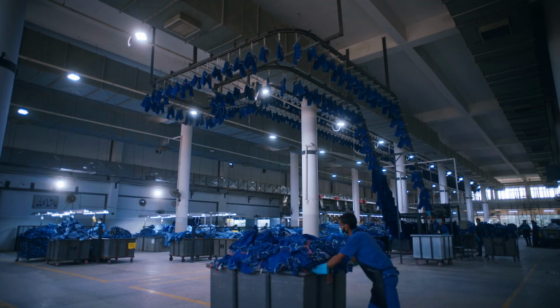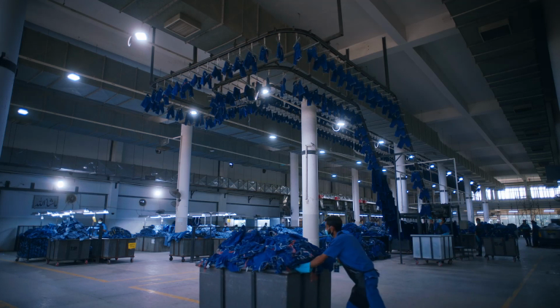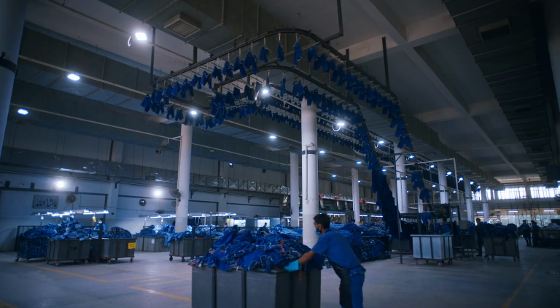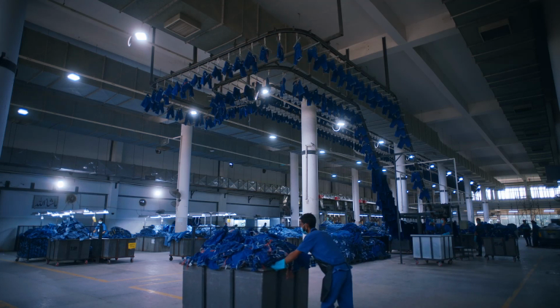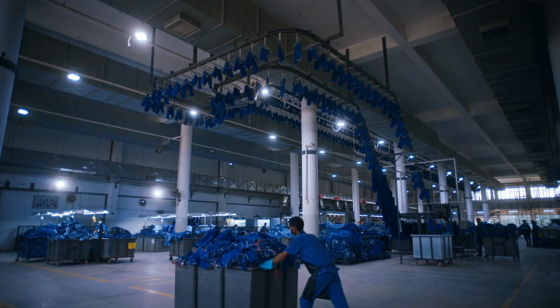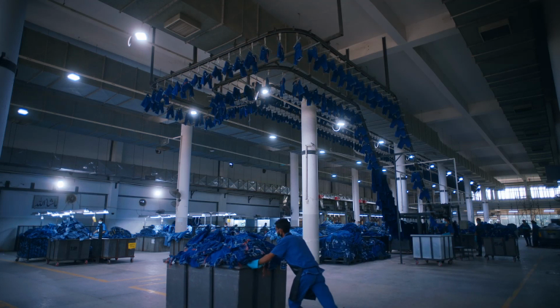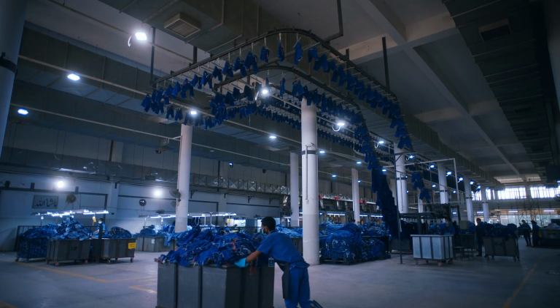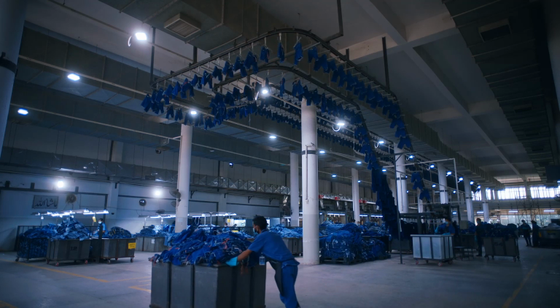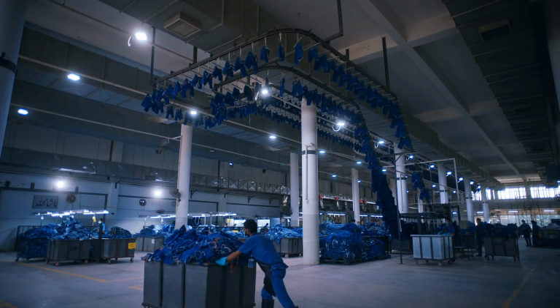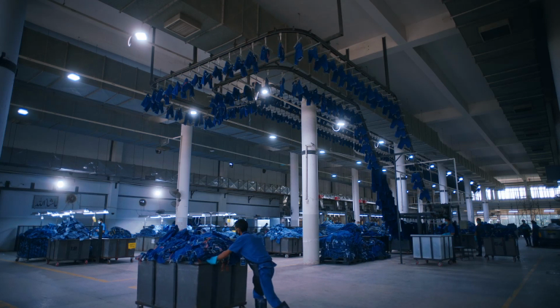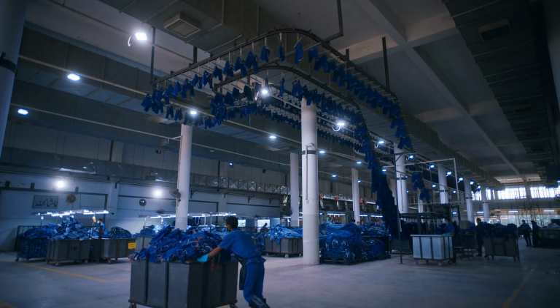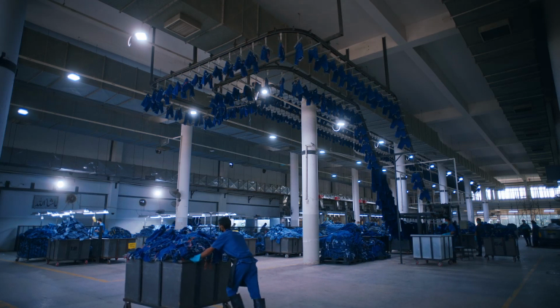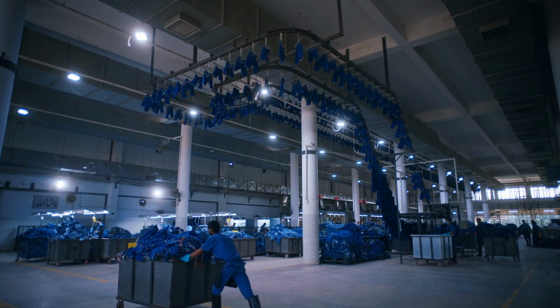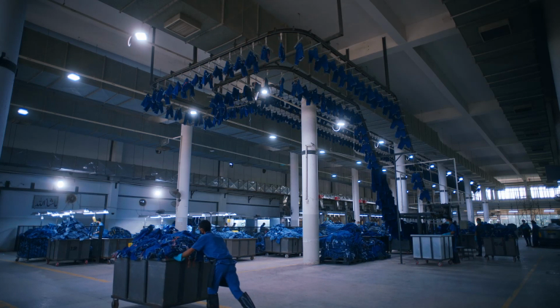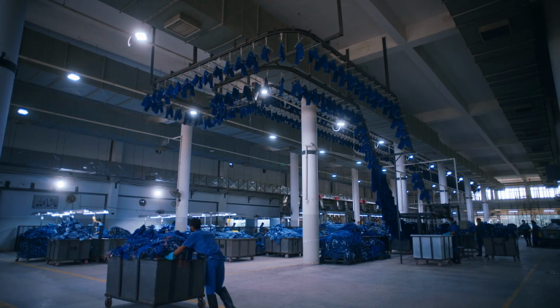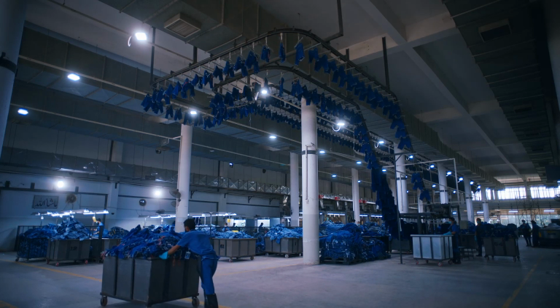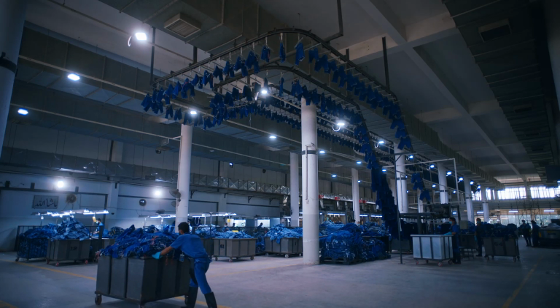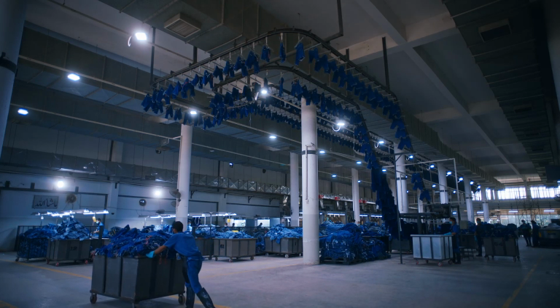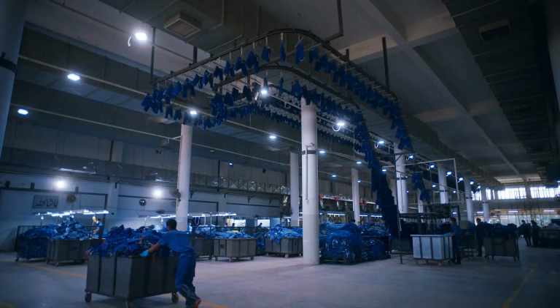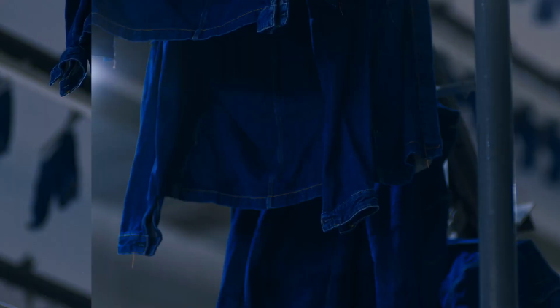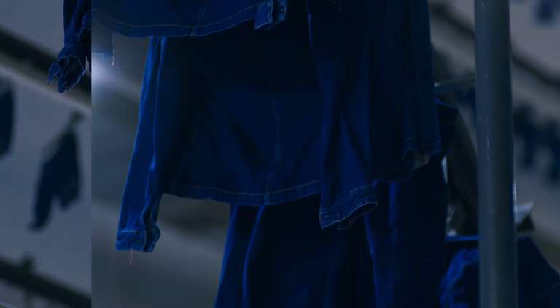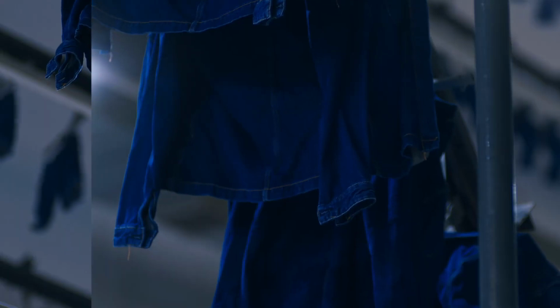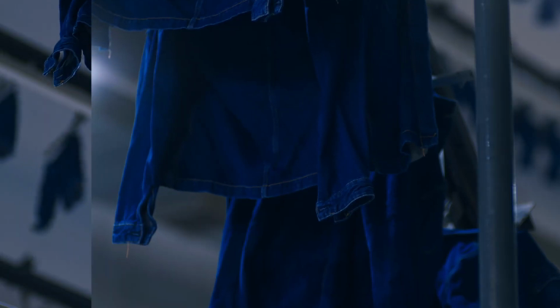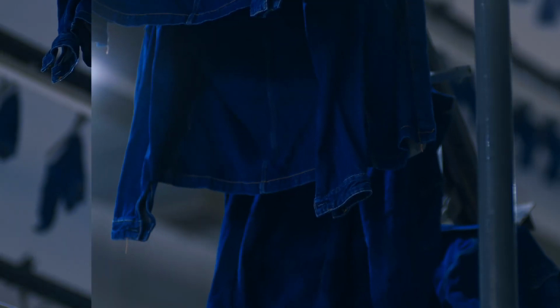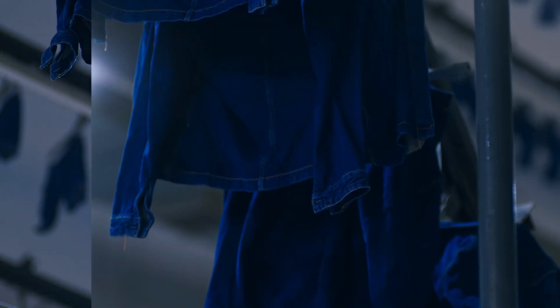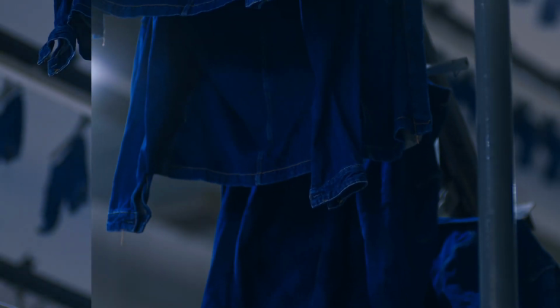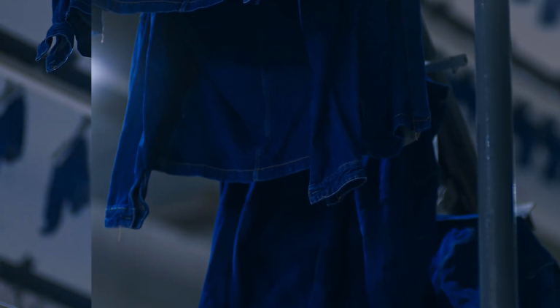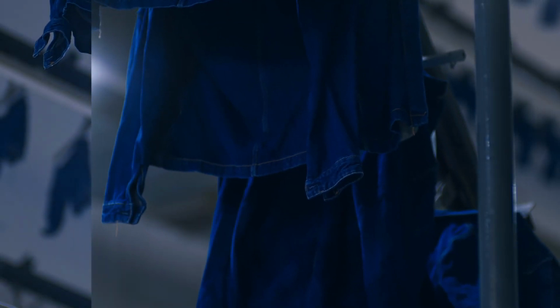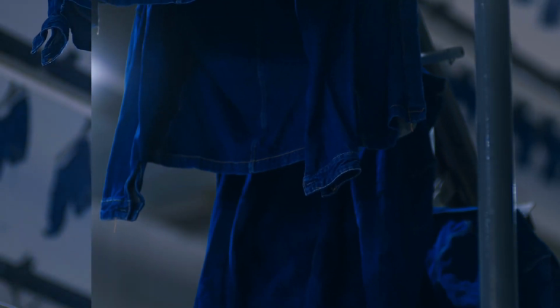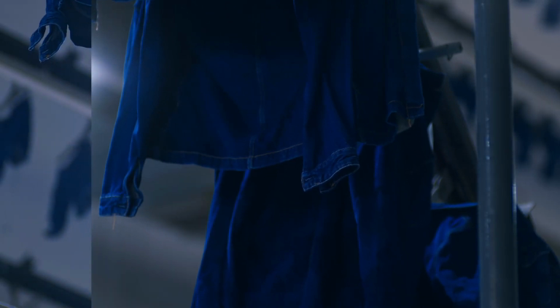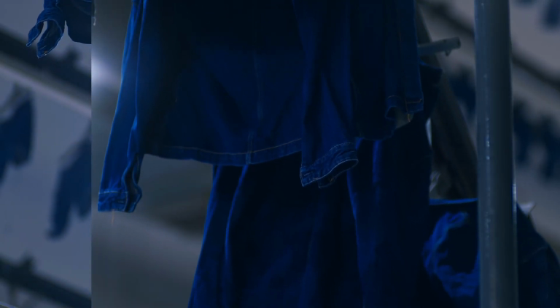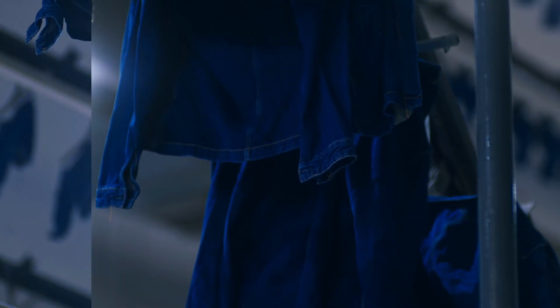Instead of tumble drying, we hang the garments, which allows them the time to air dry and is much more environmentally friendly.